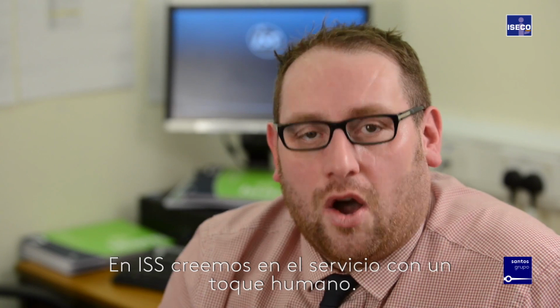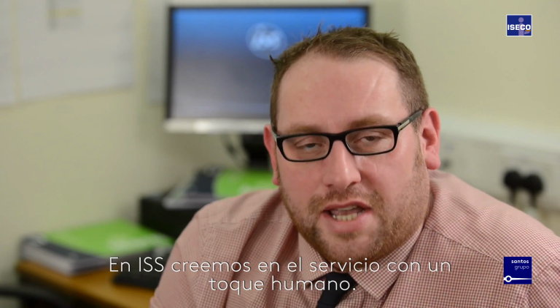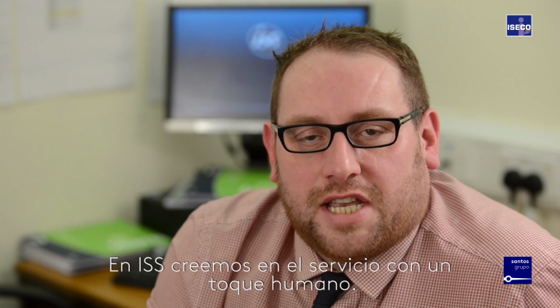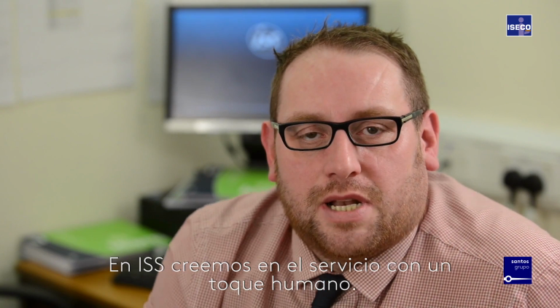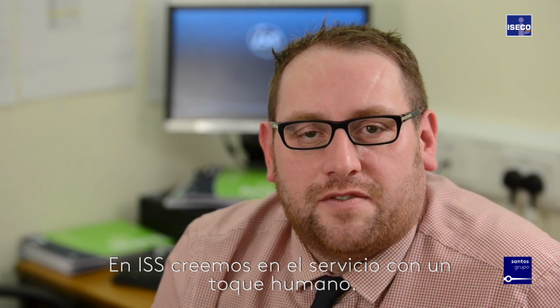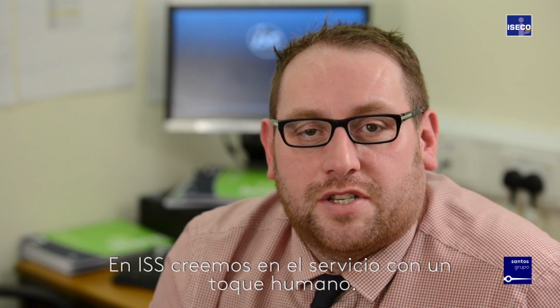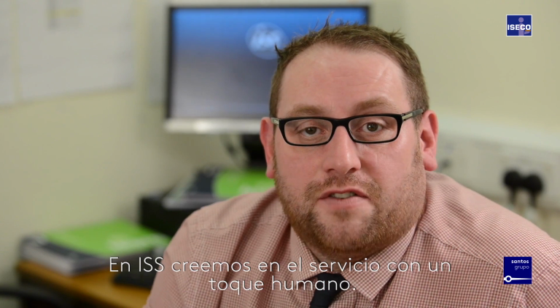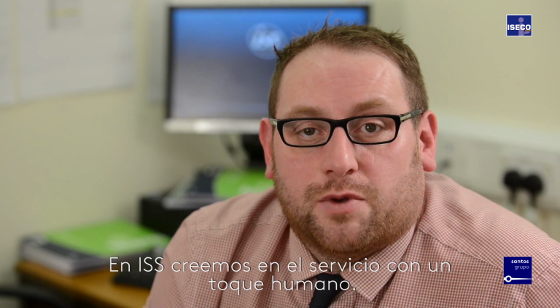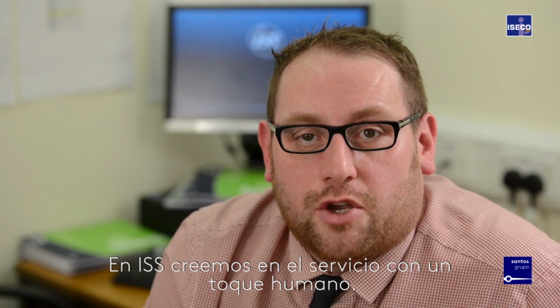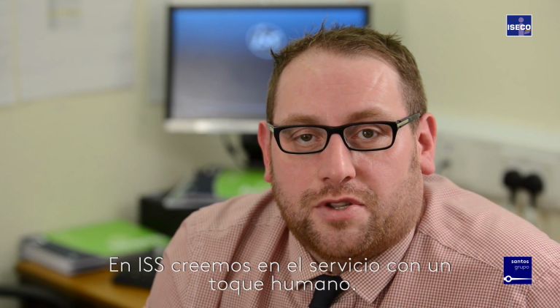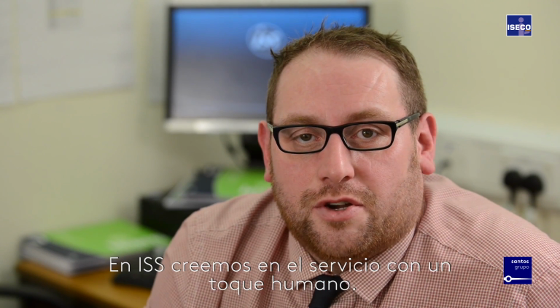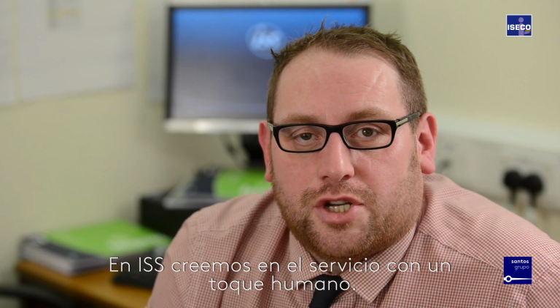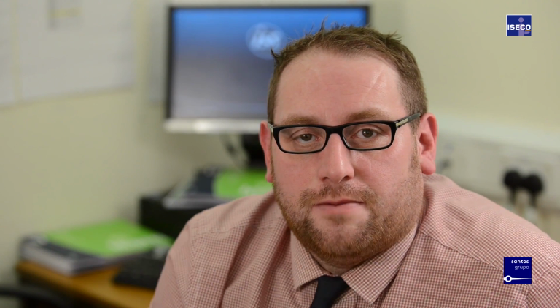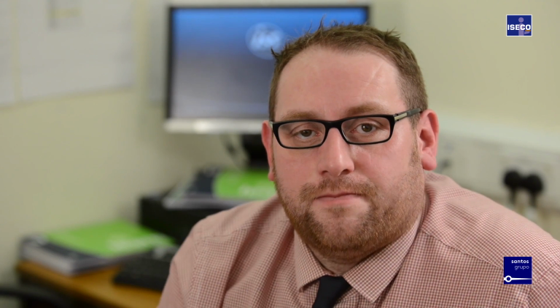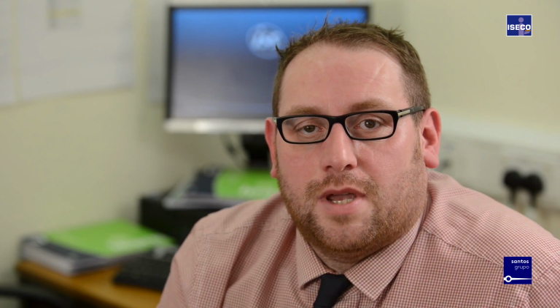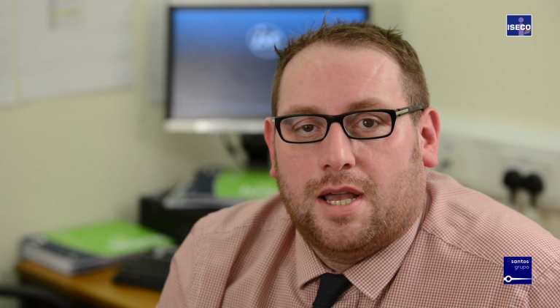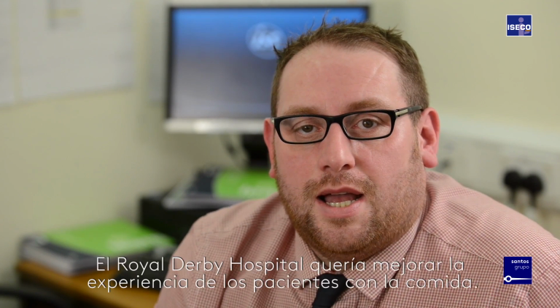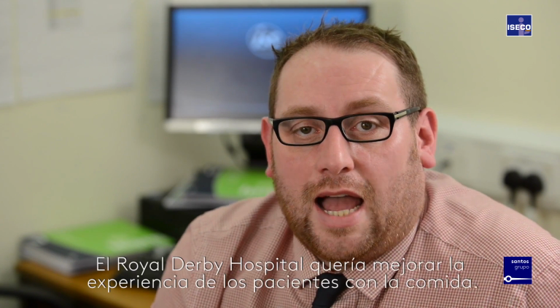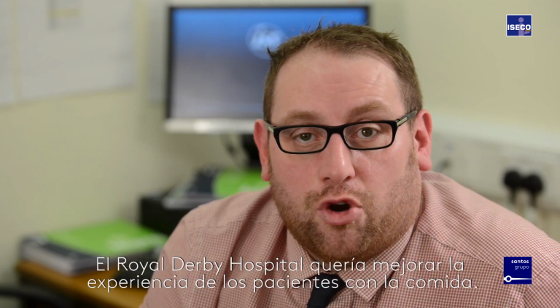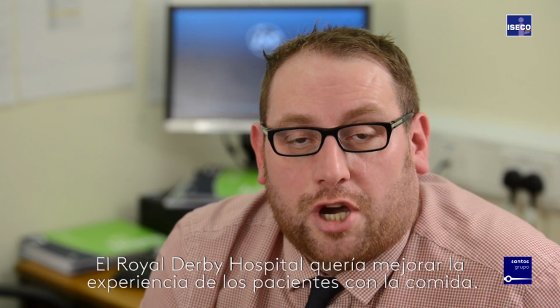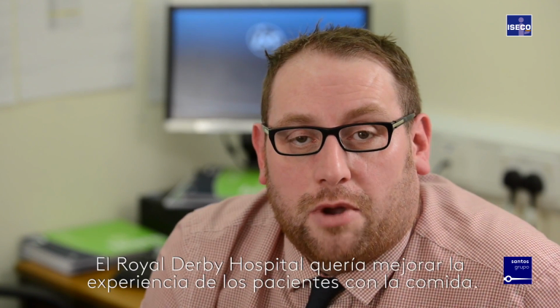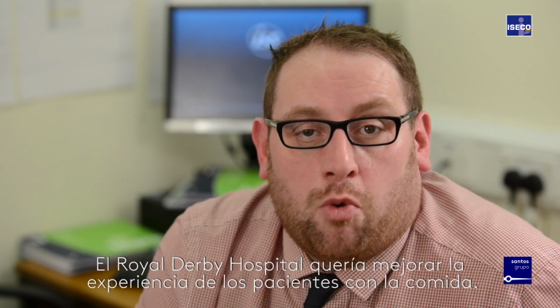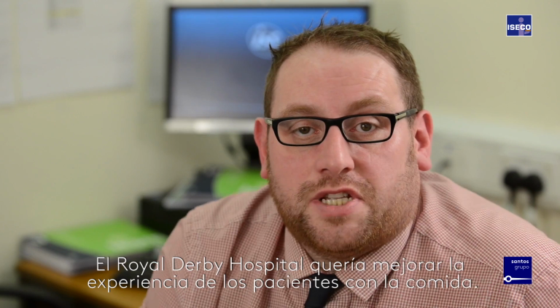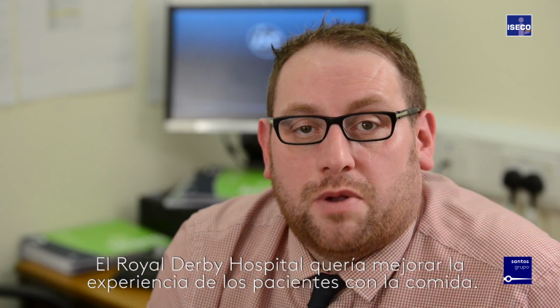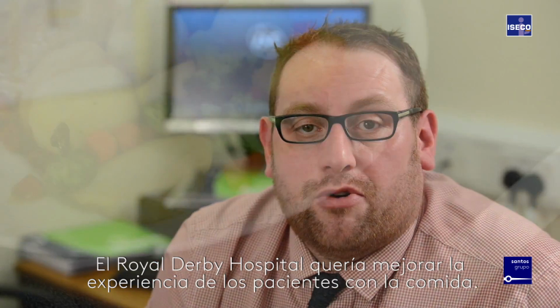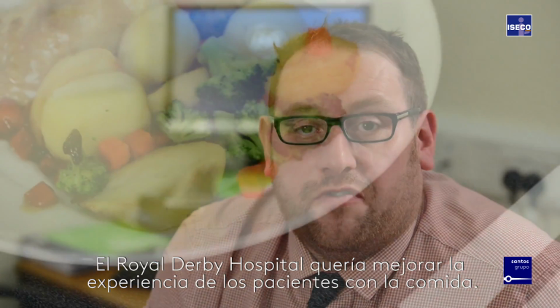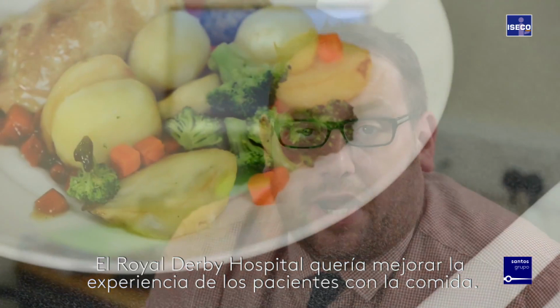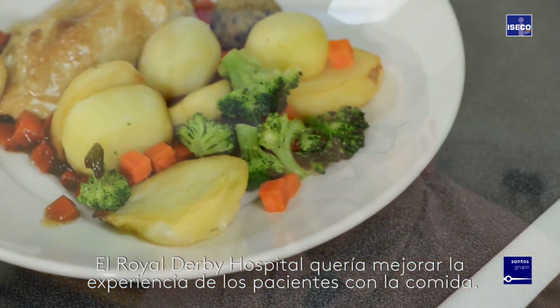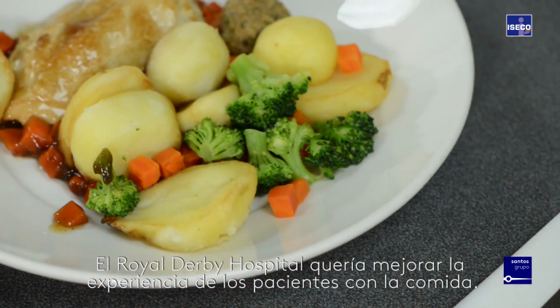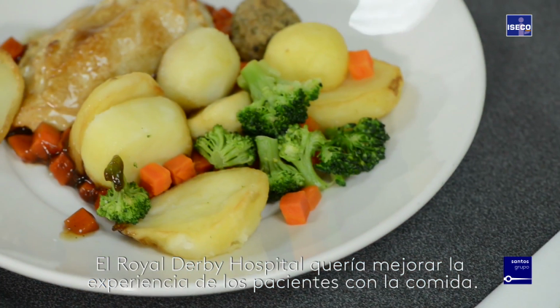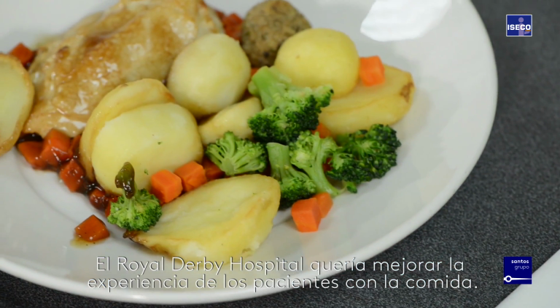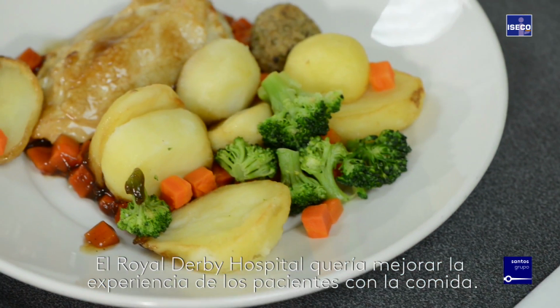ISS believes in service with a human touch. At Royal Derby we wanted to improve the patient food experience.